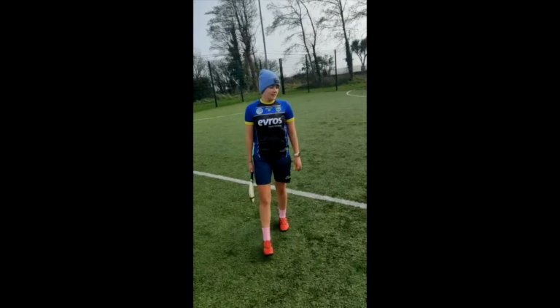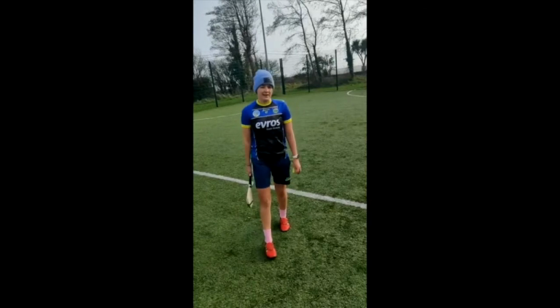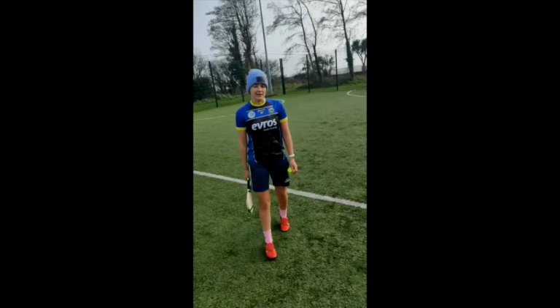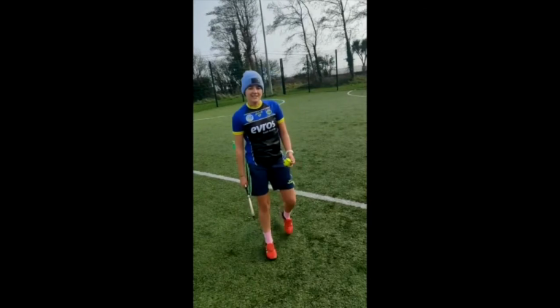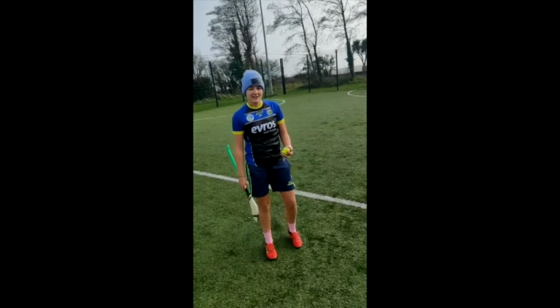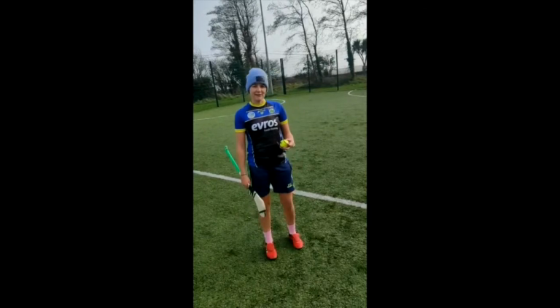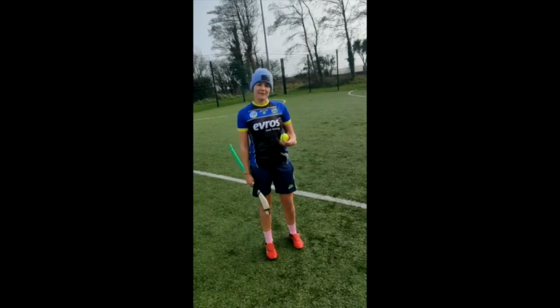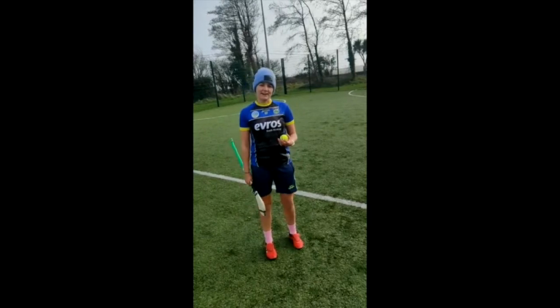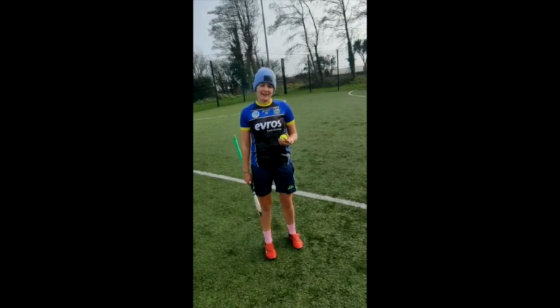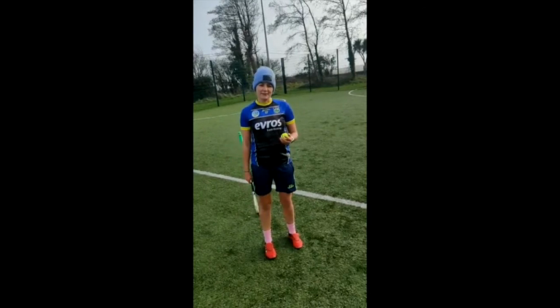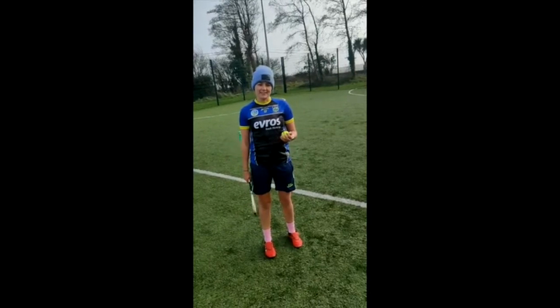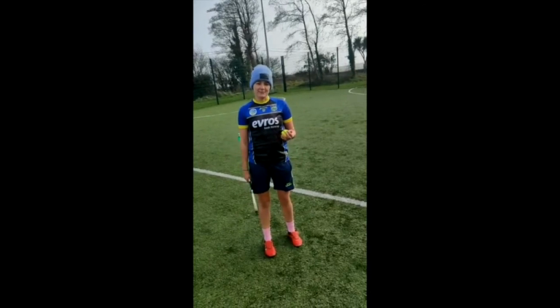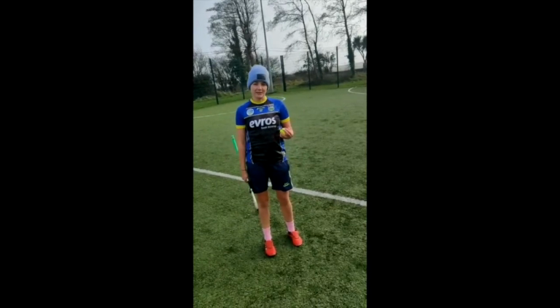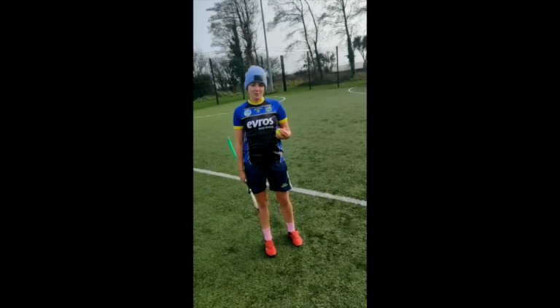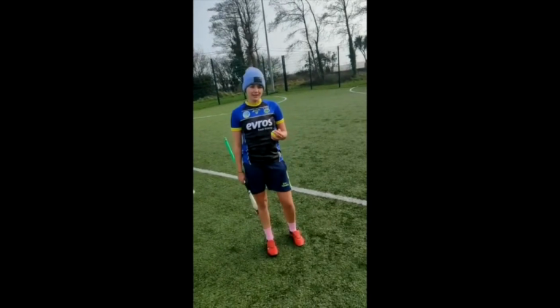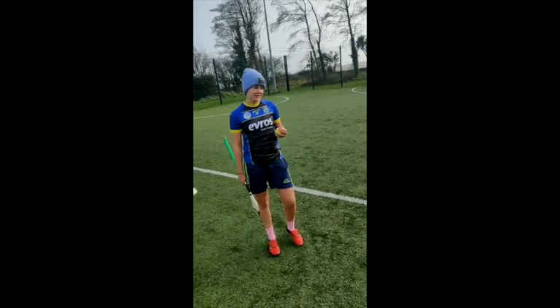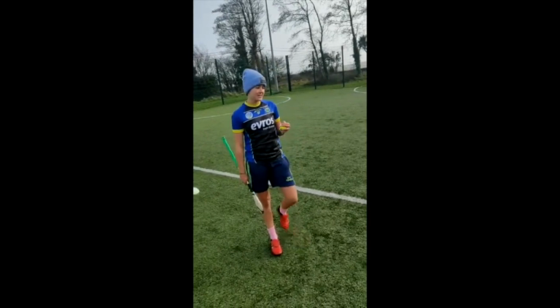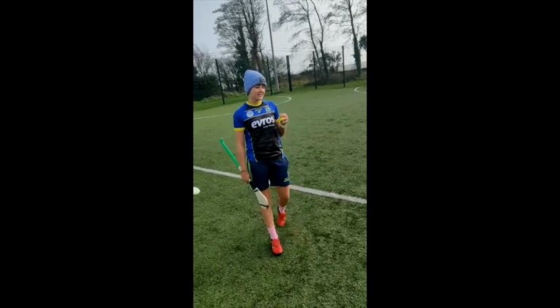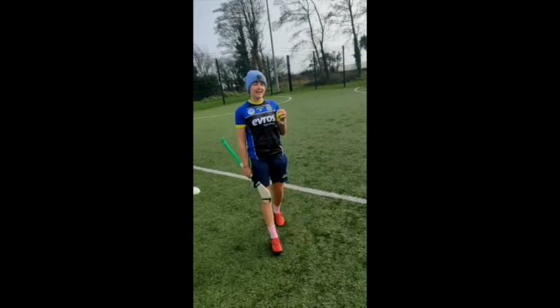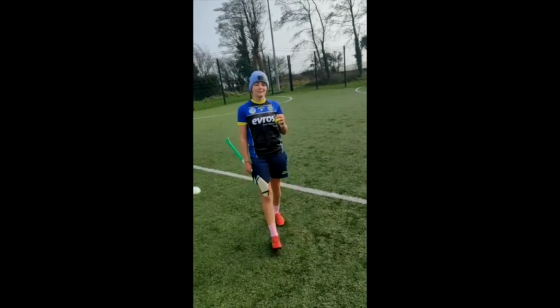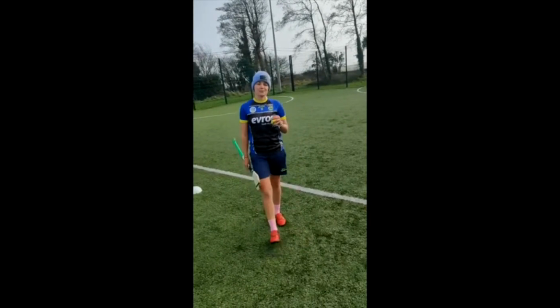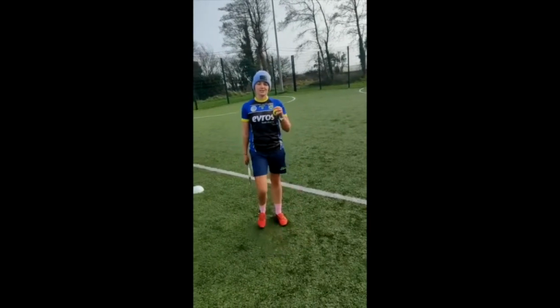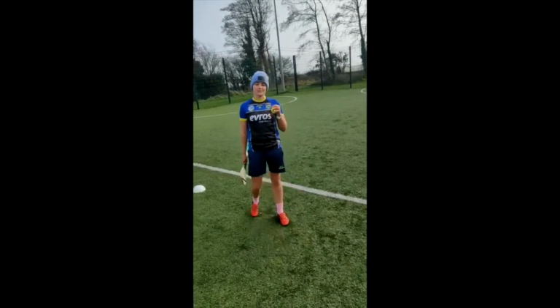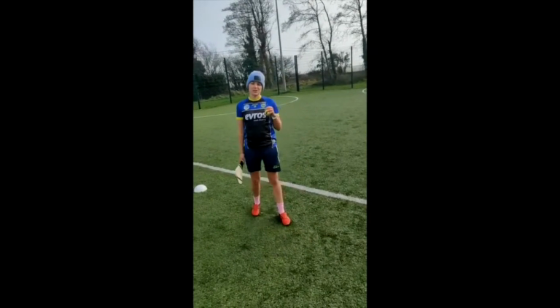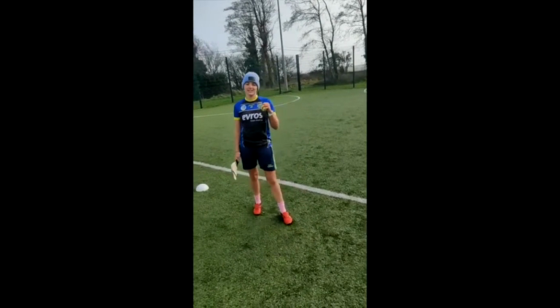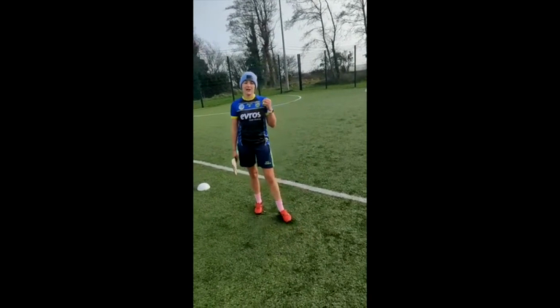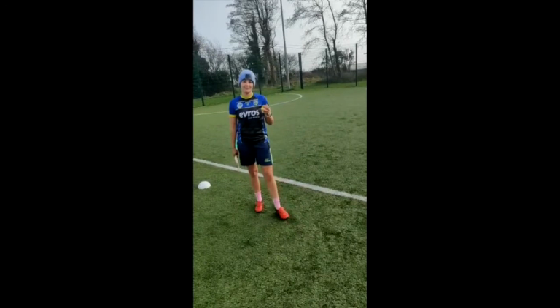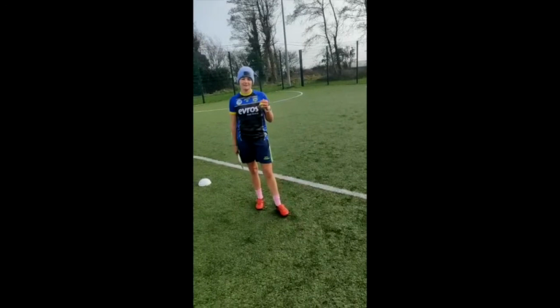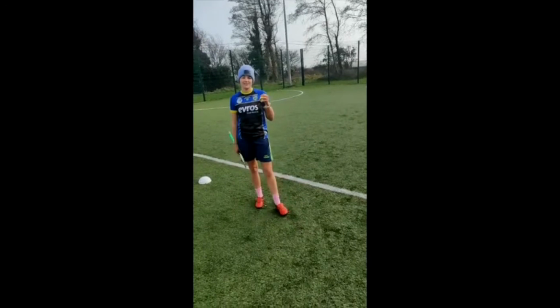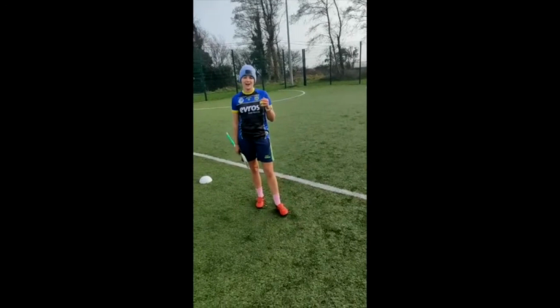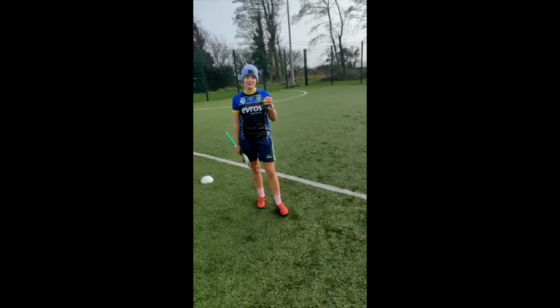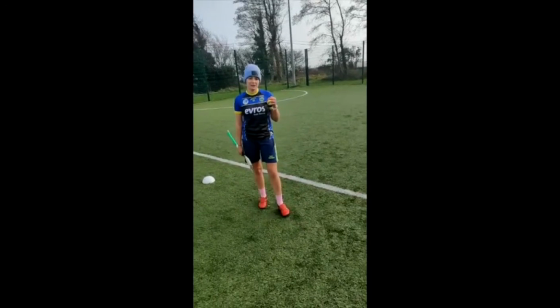Hi girls, I'm Erica Morgan here. Today I'm just going to demonstrate the jab lift on the run.